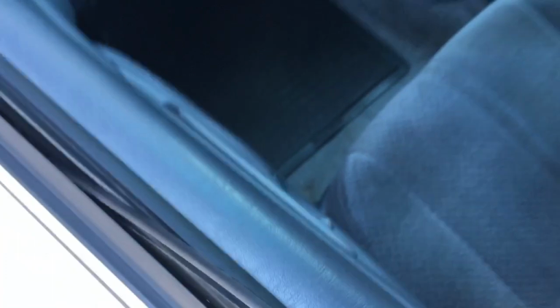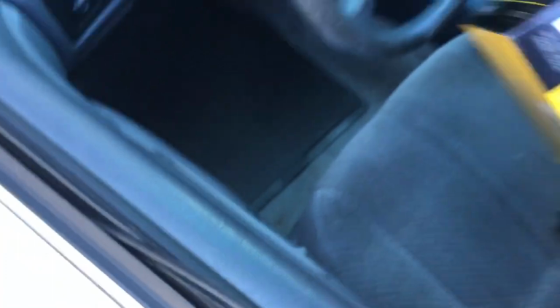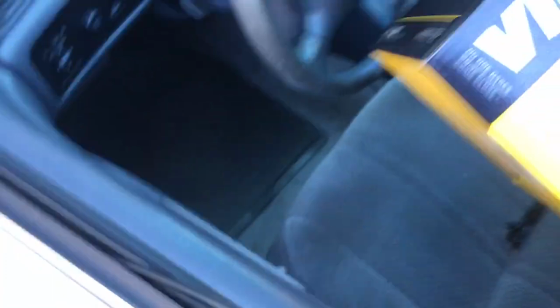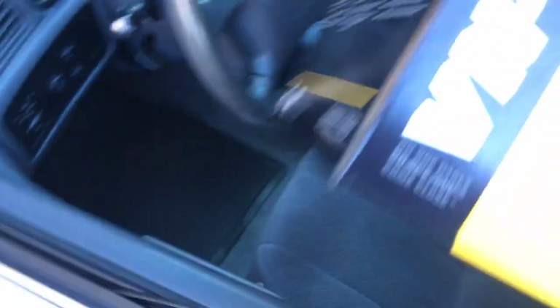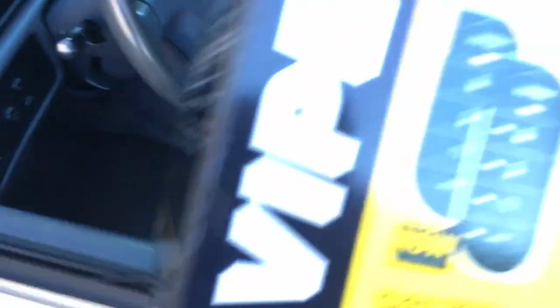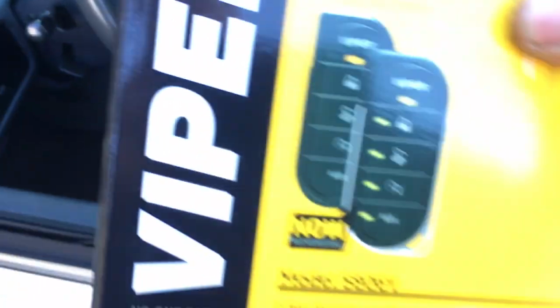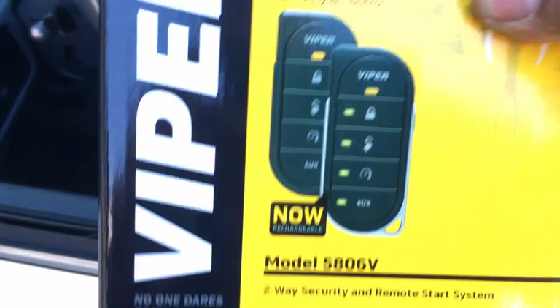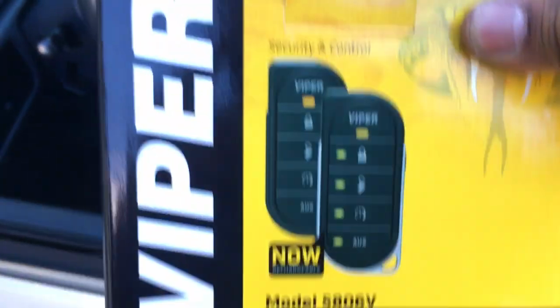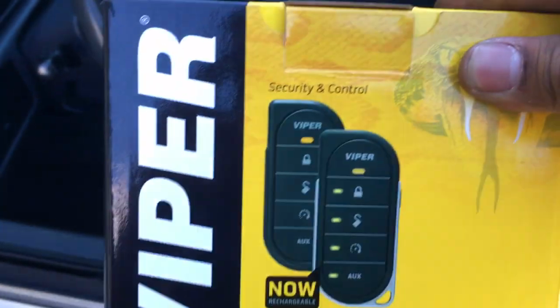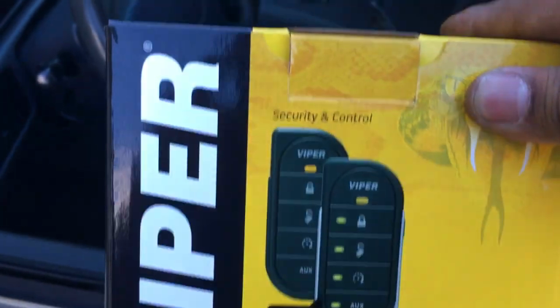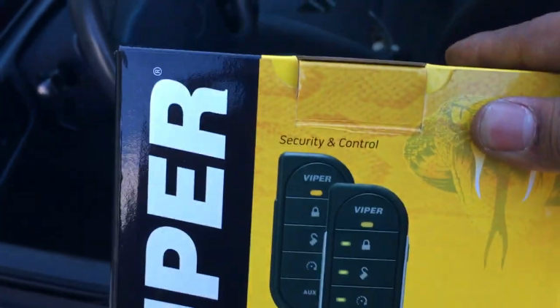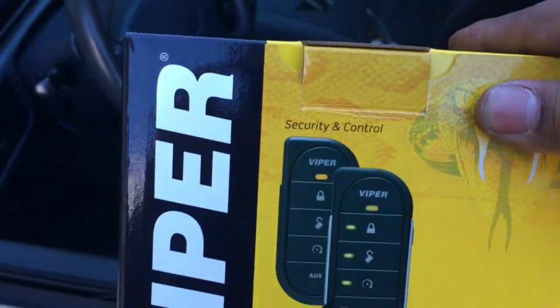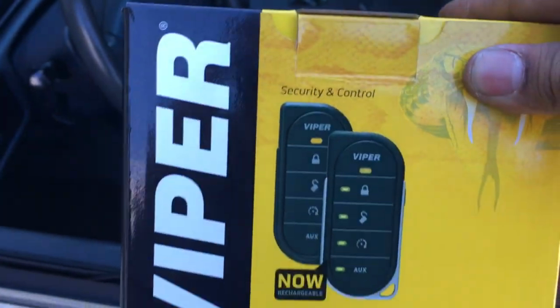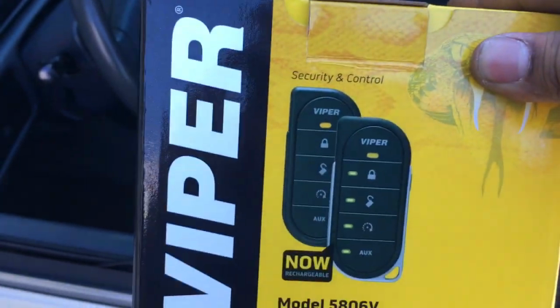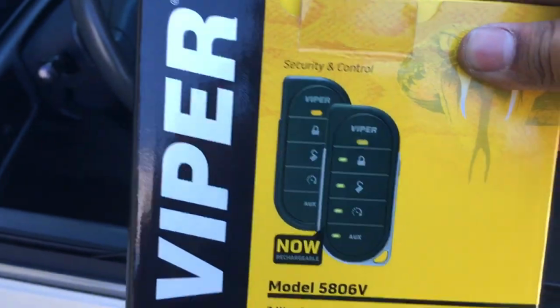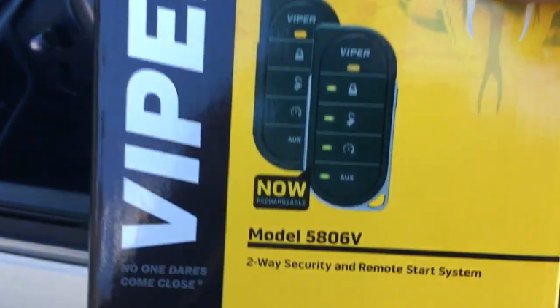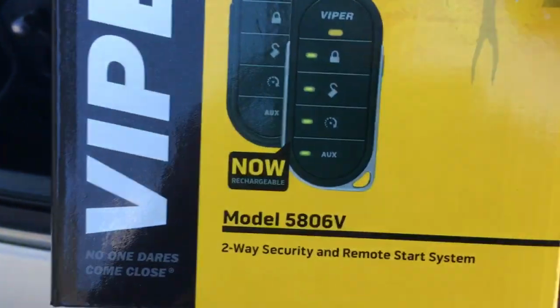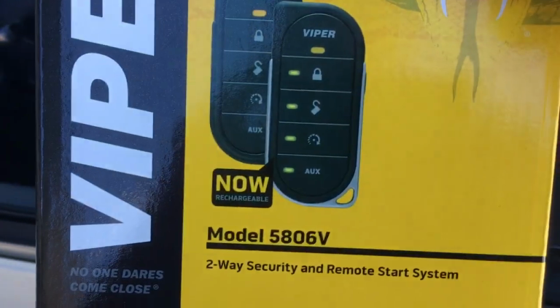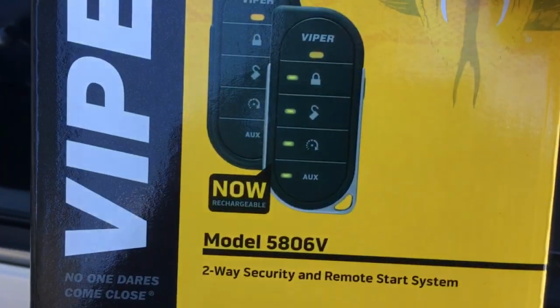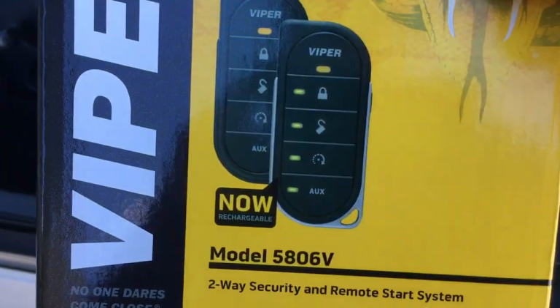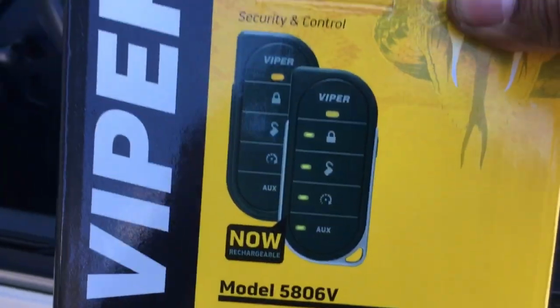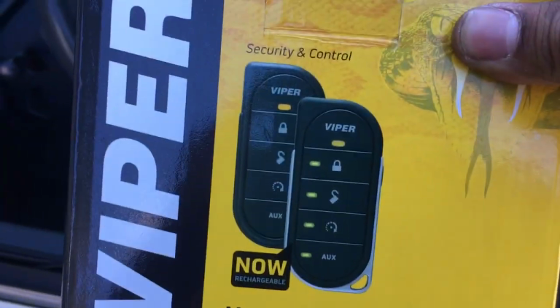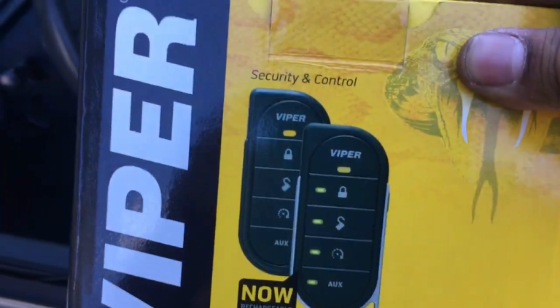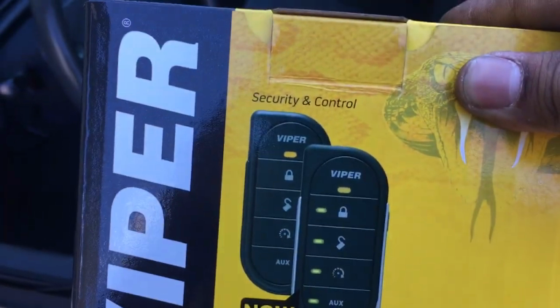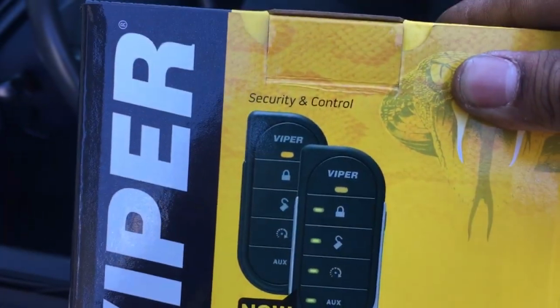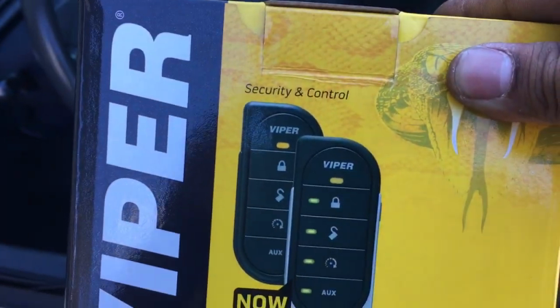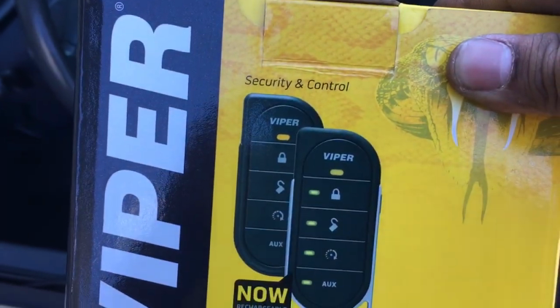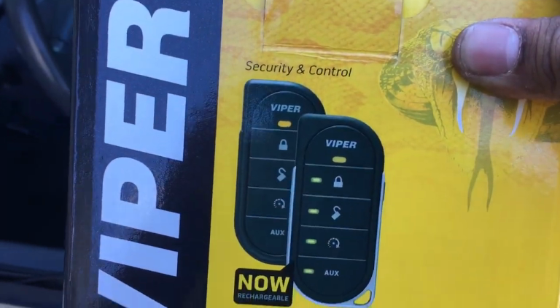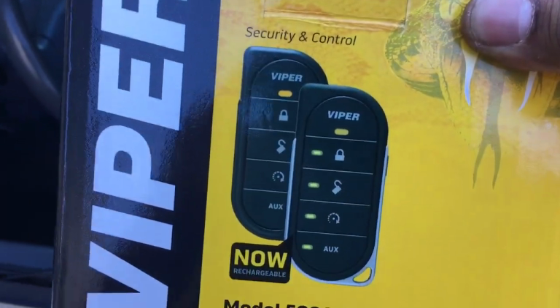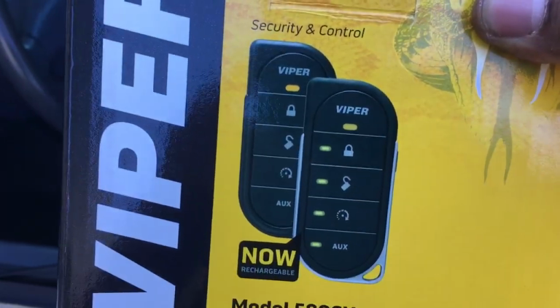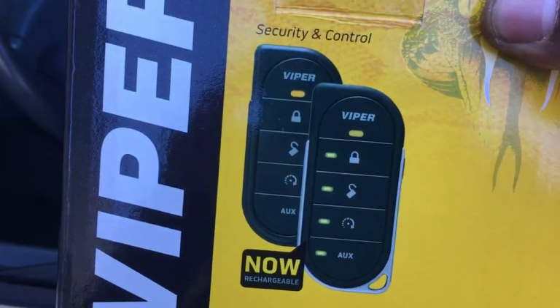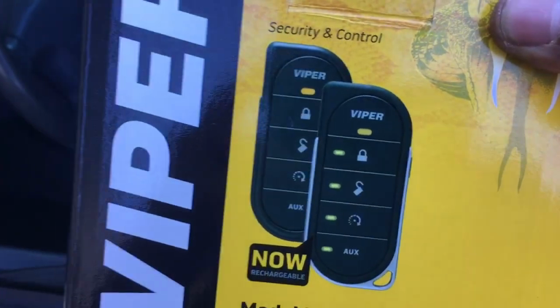And here's the alarm box — Viper 5806, one-mile, two-way pager.